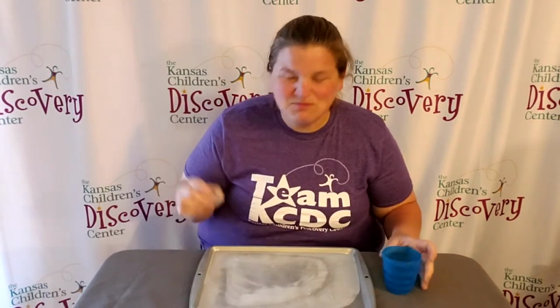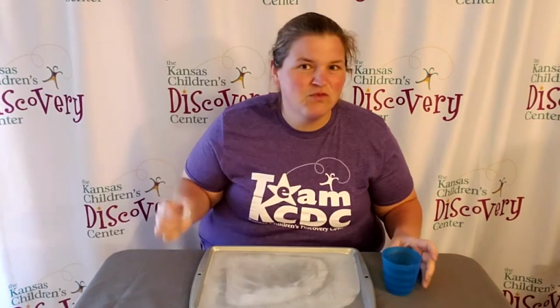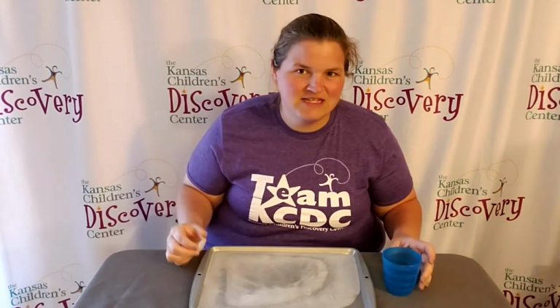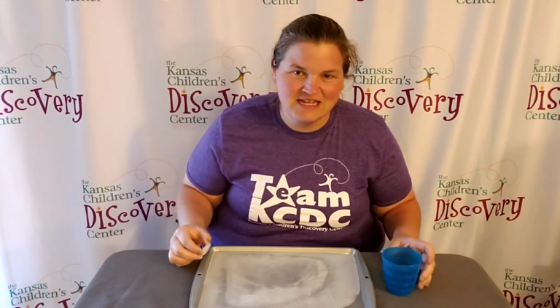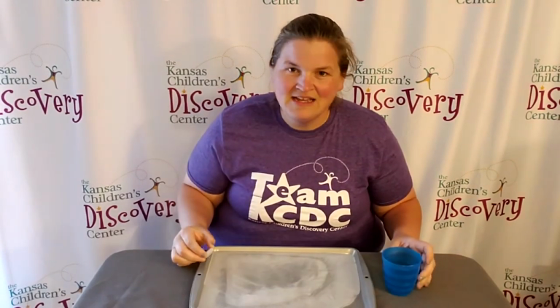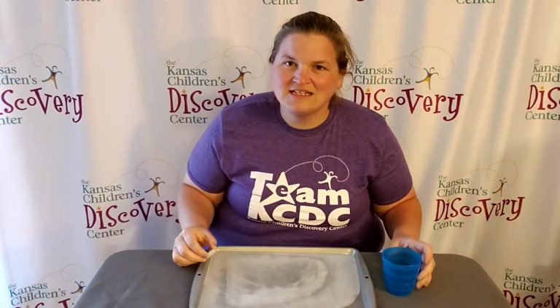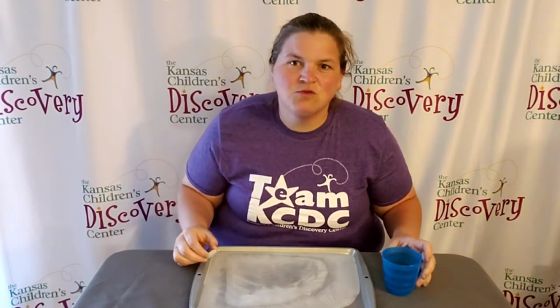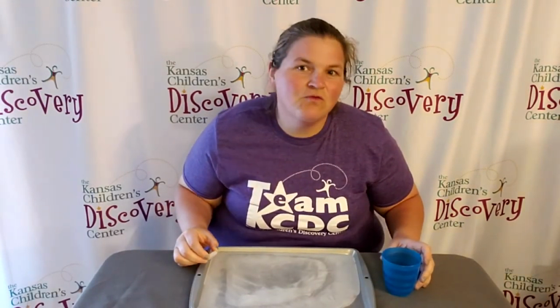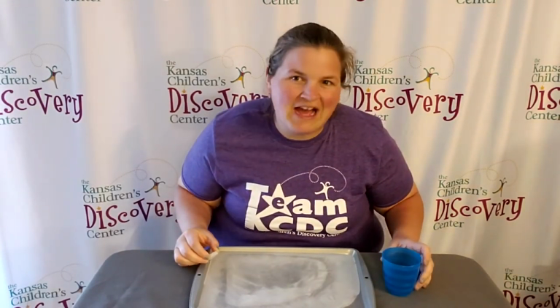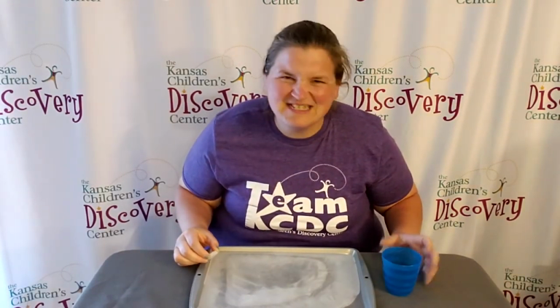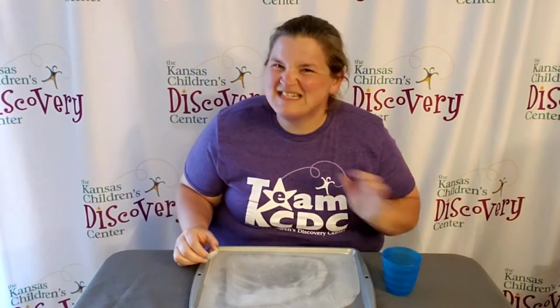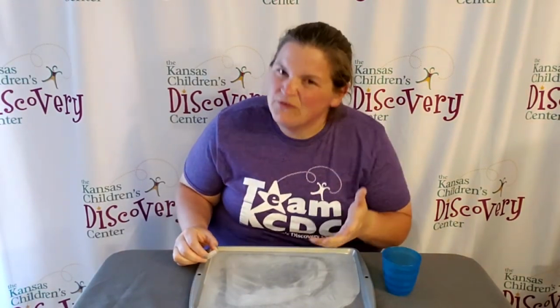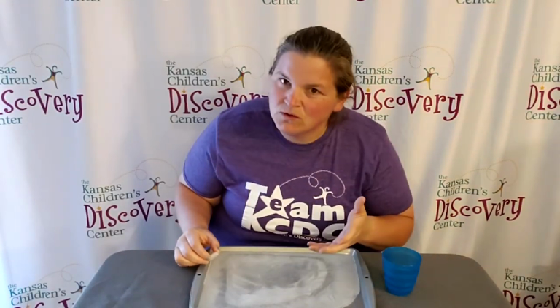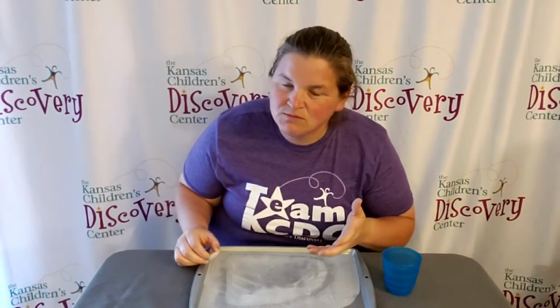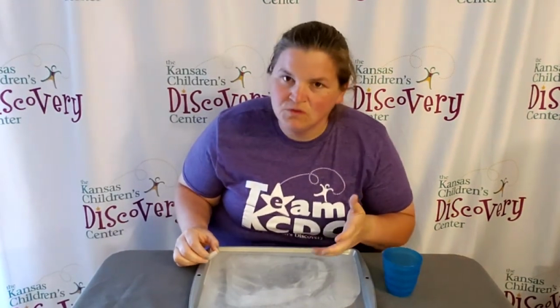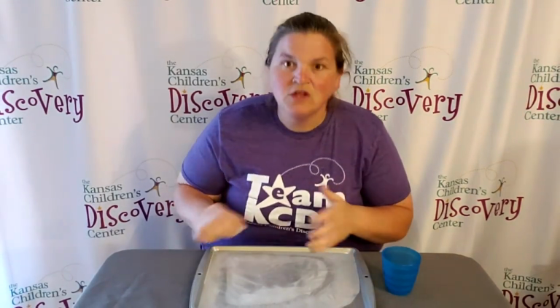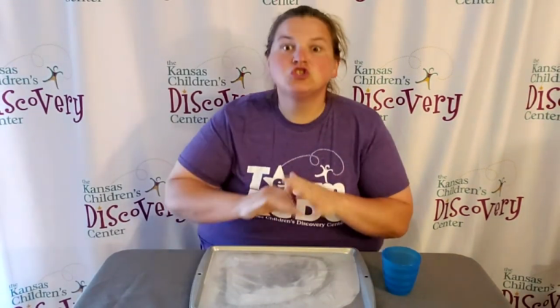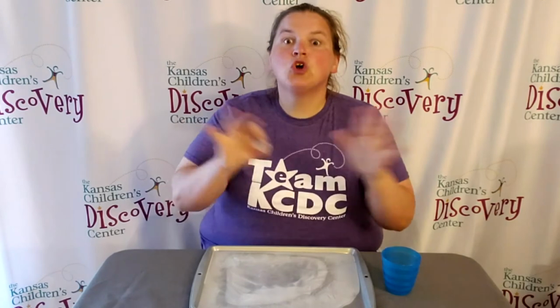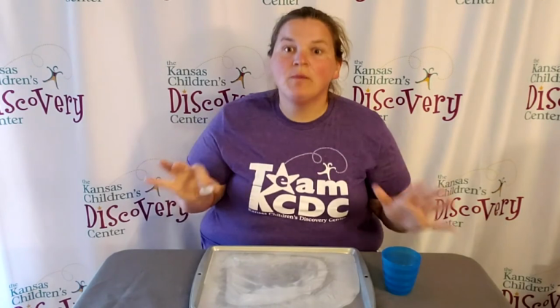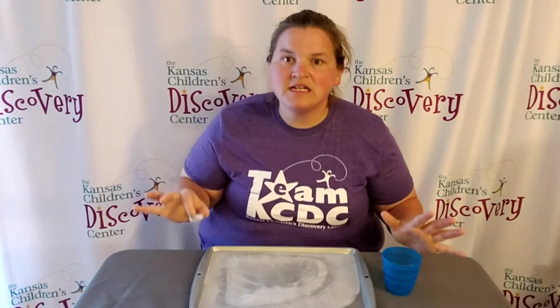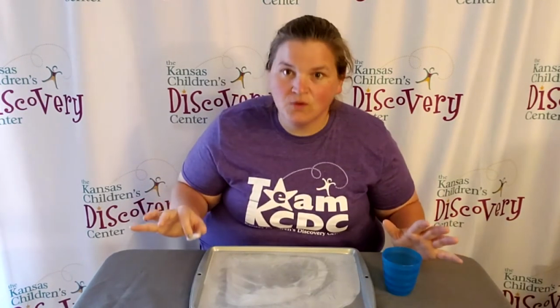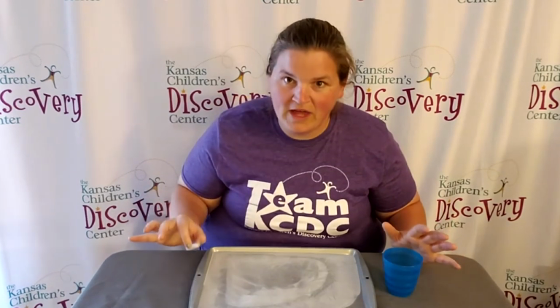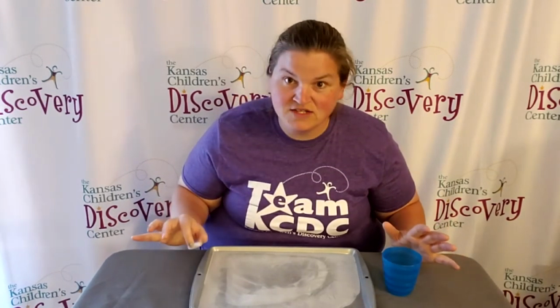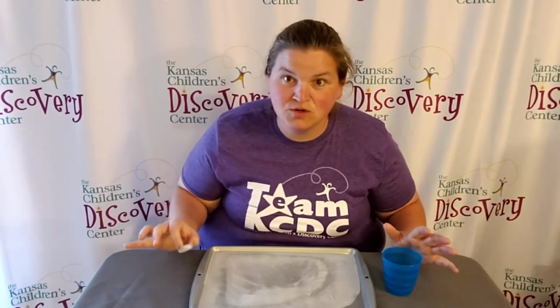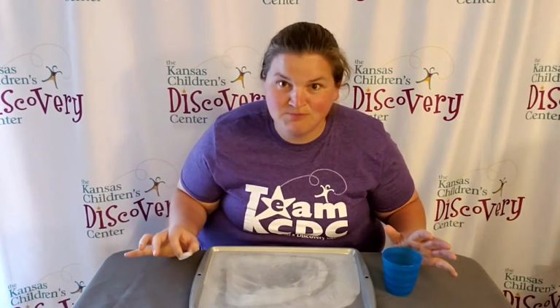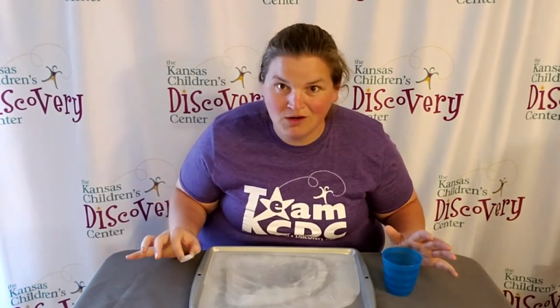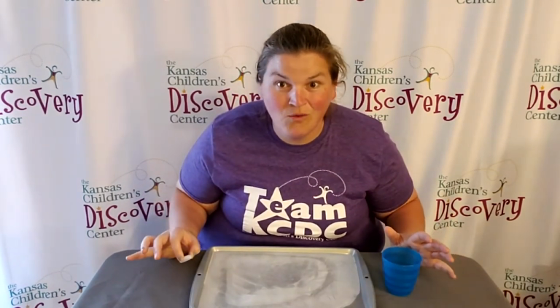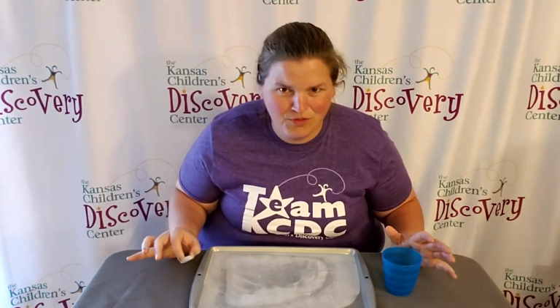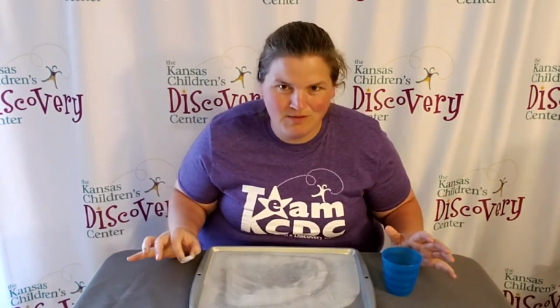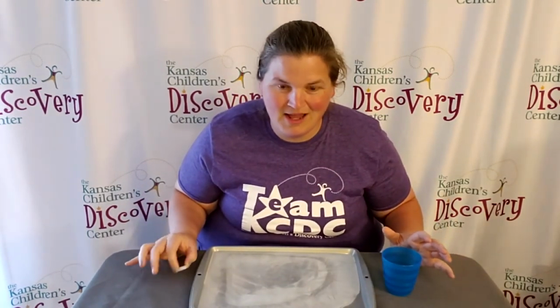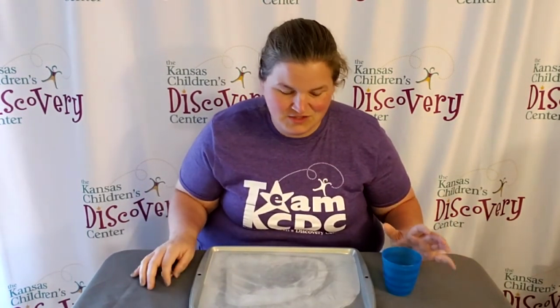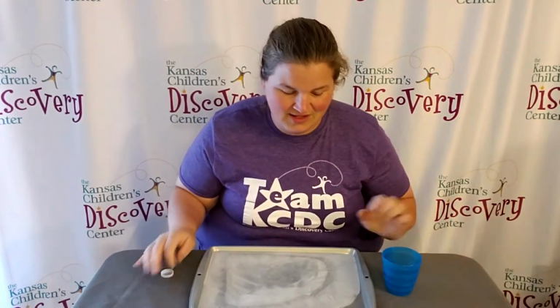You can see how it moves on the ice. Does it move easy? Does it move fast? Is it difficult to move? So many different ways to explore with your mini ice rink.